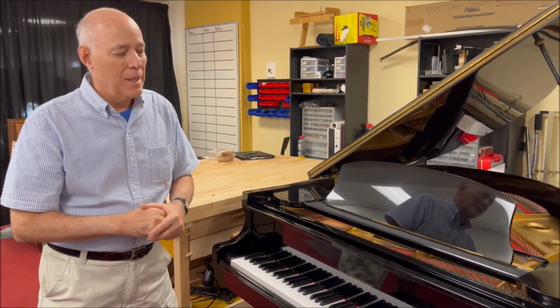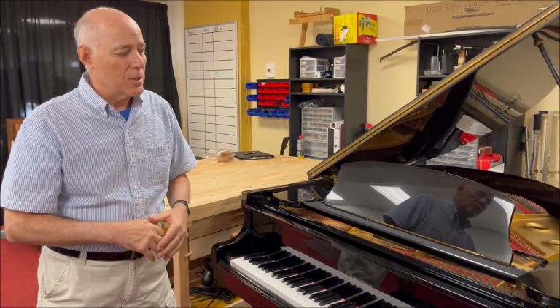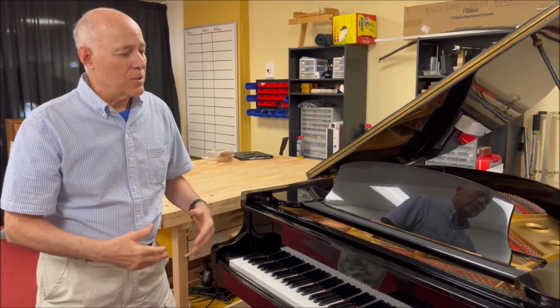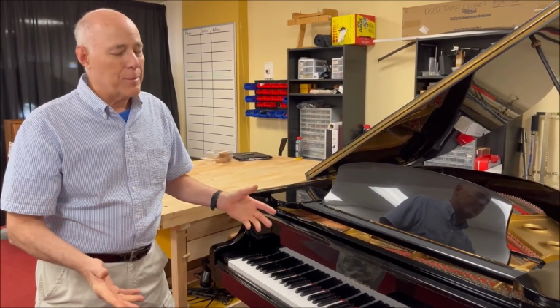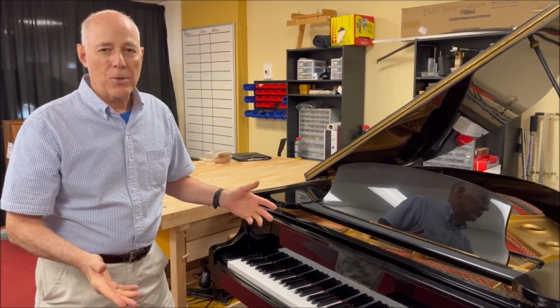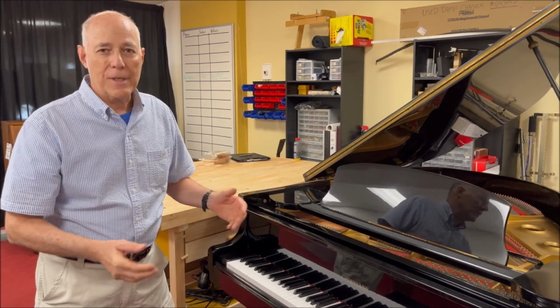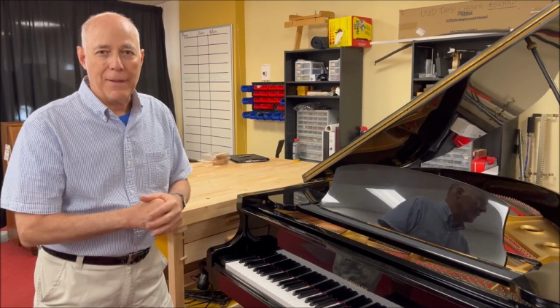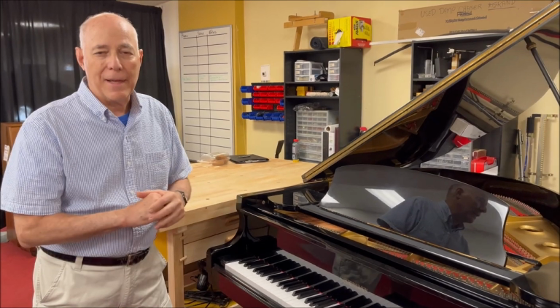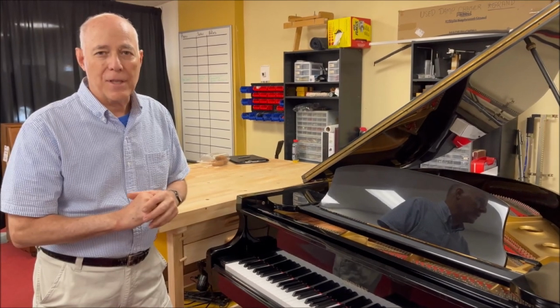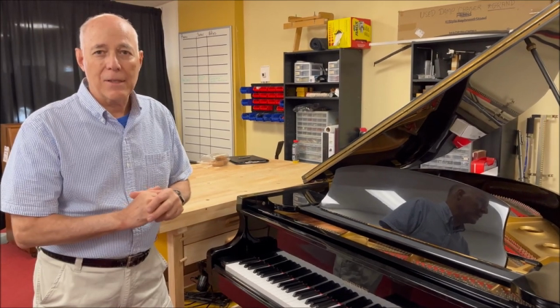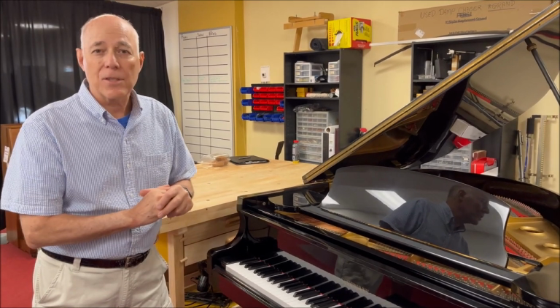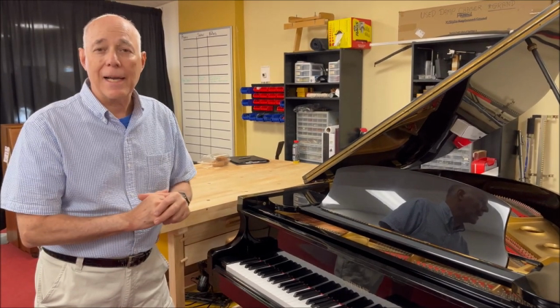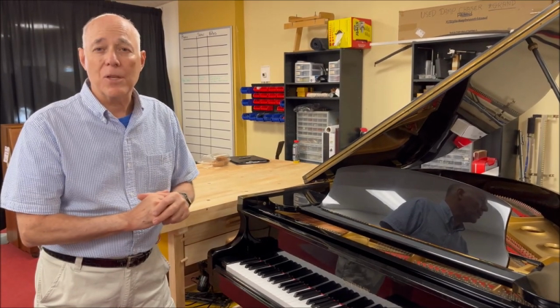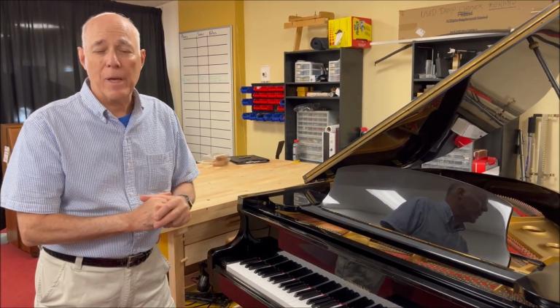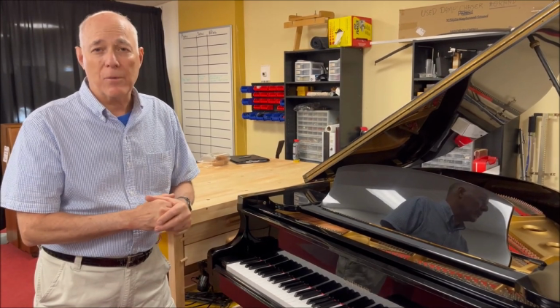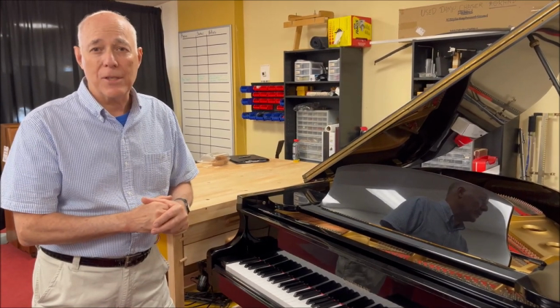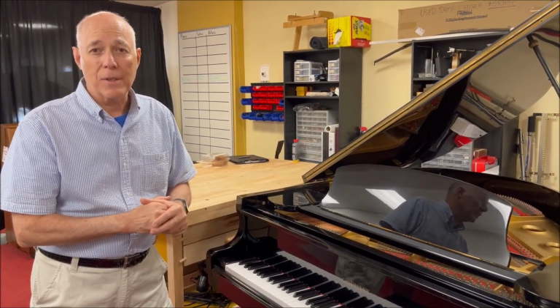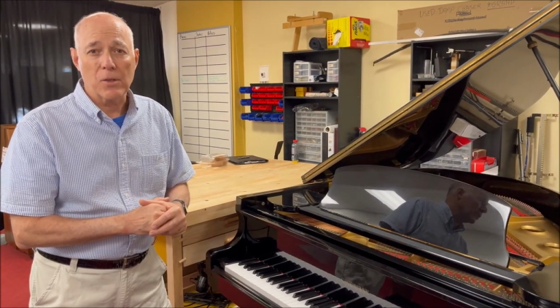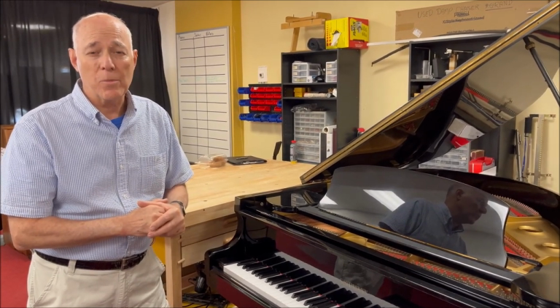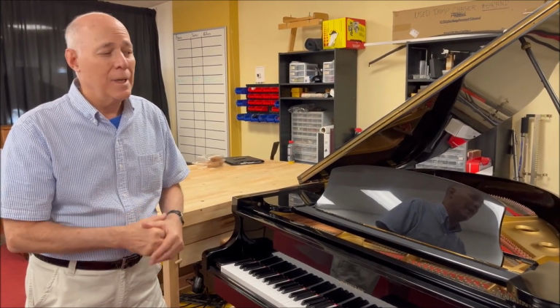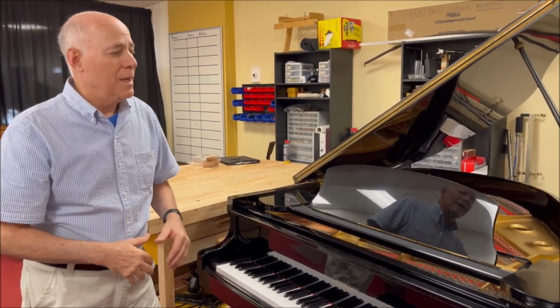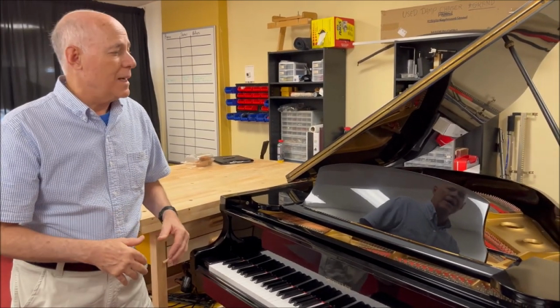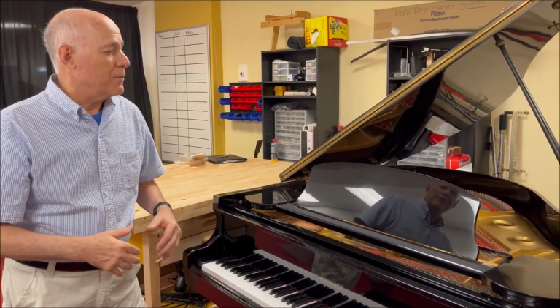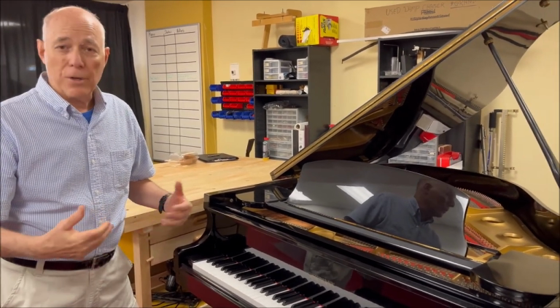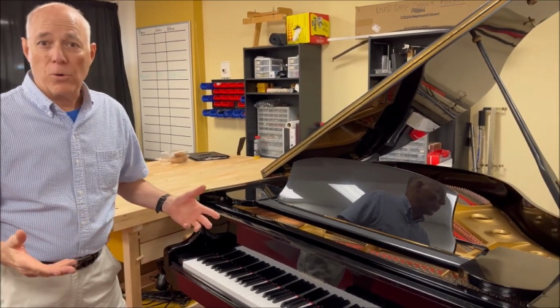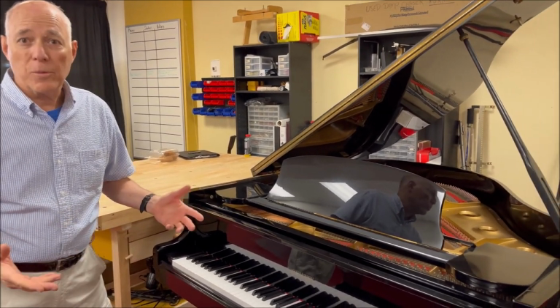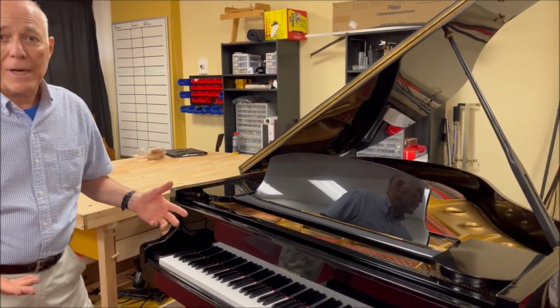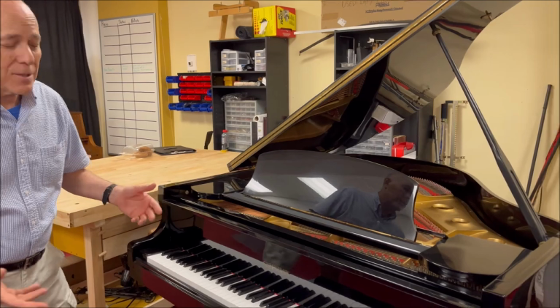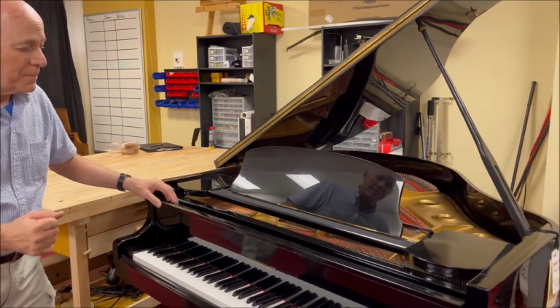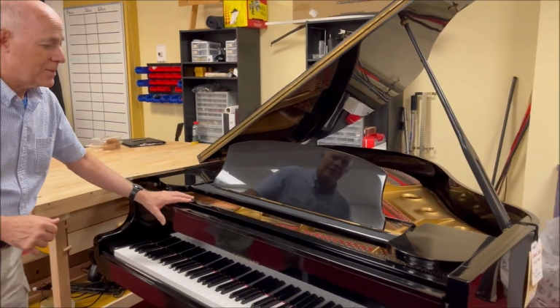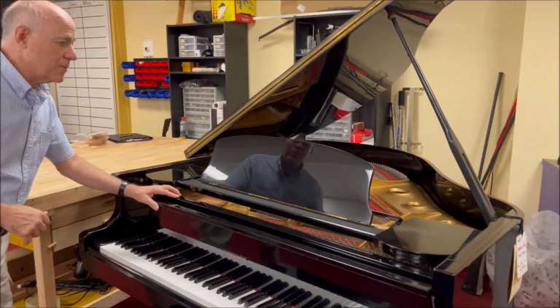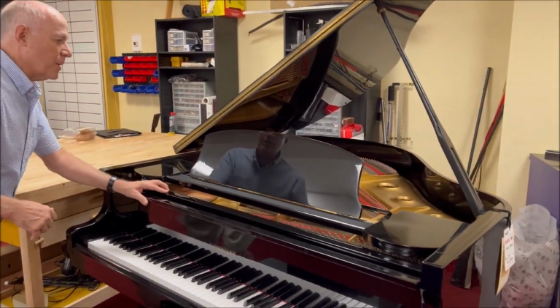So here's an opportunity to get that stylish high-gloss baby grand in your living room for an affordable price. Let's listen to it.